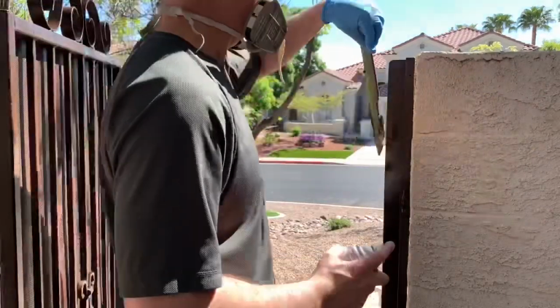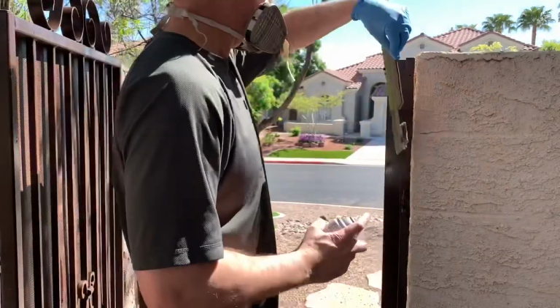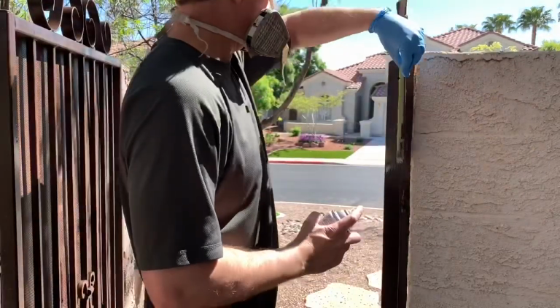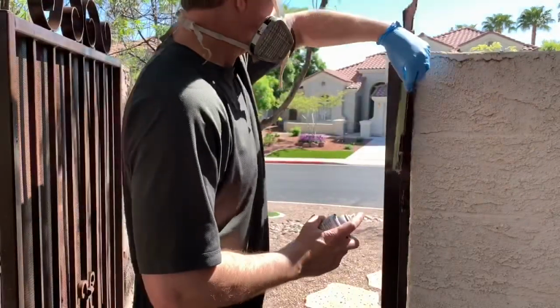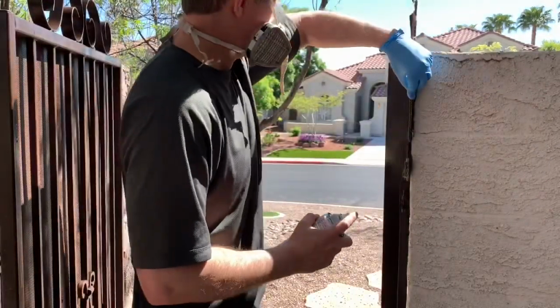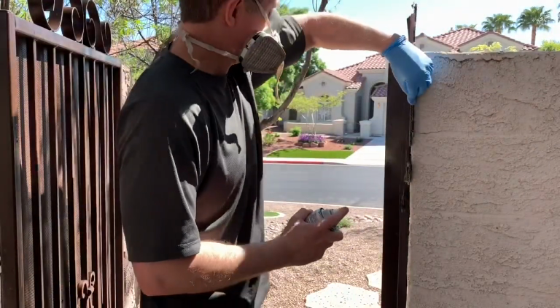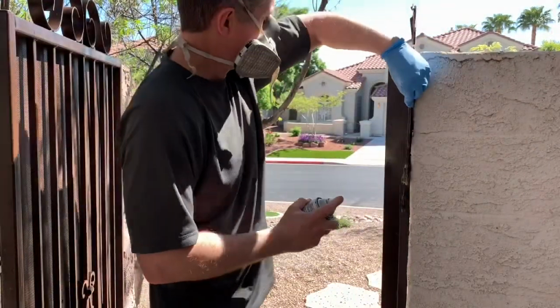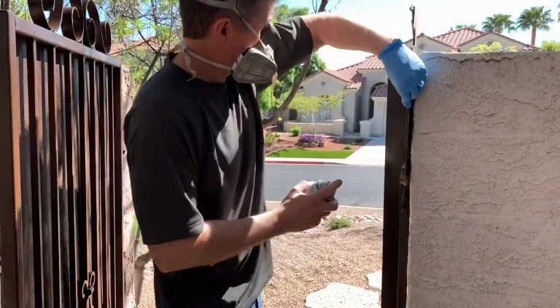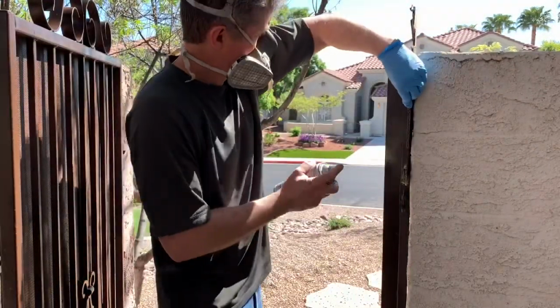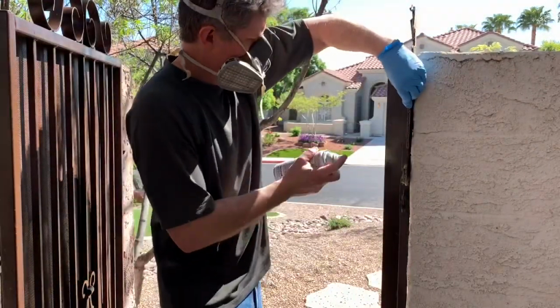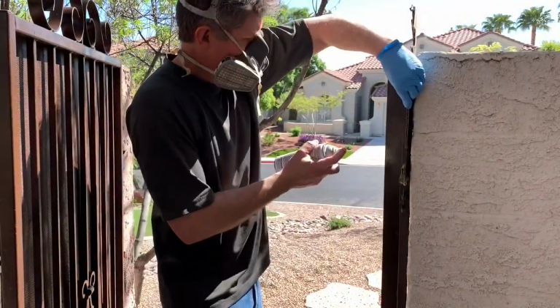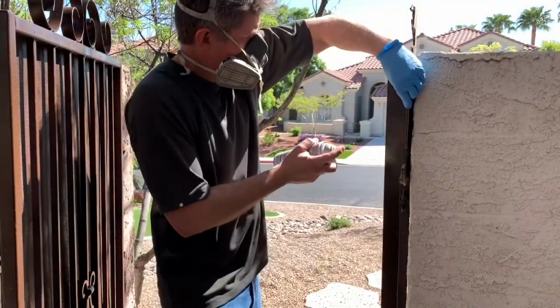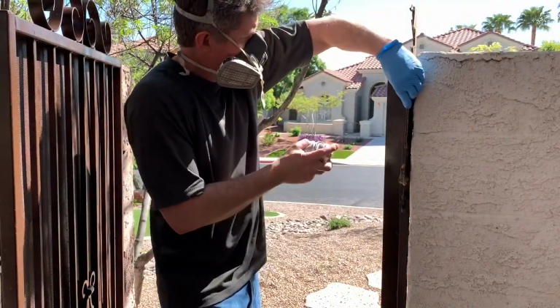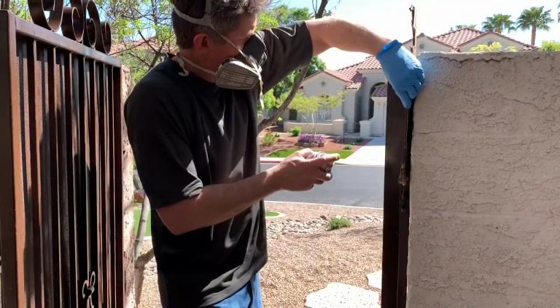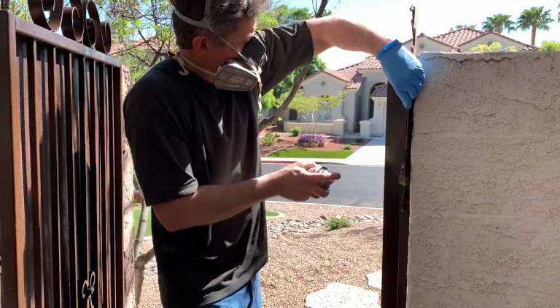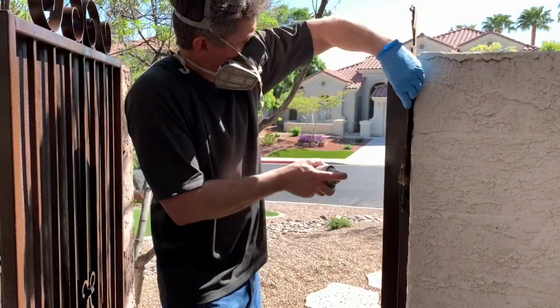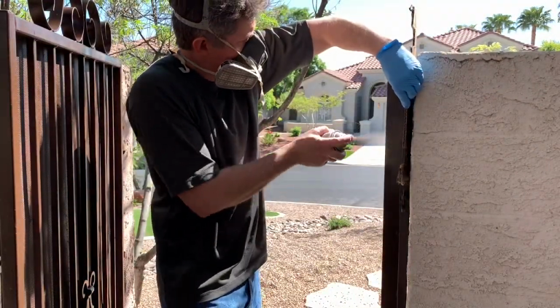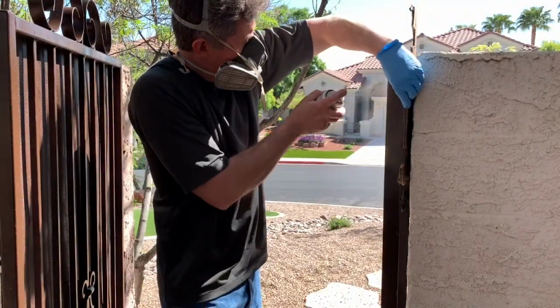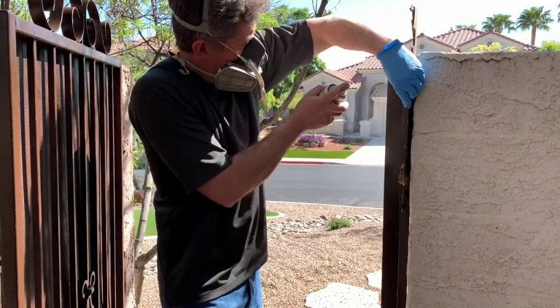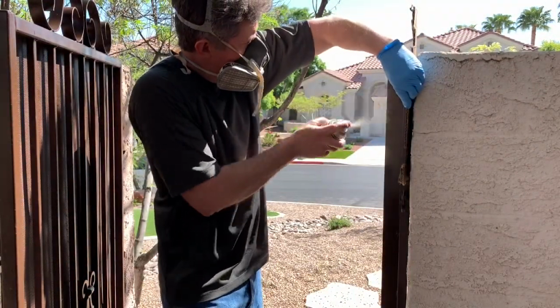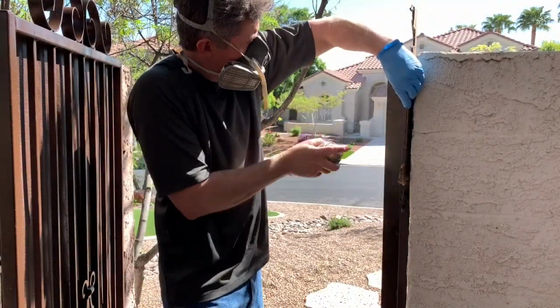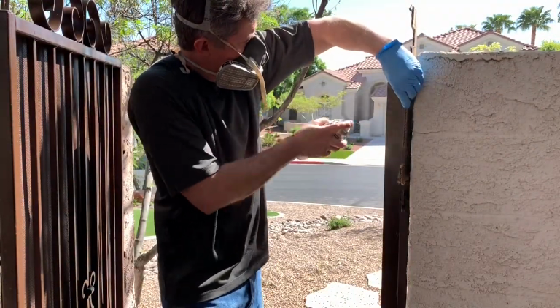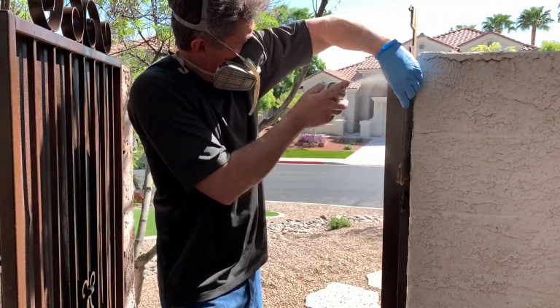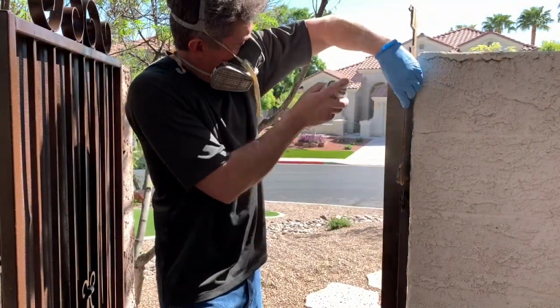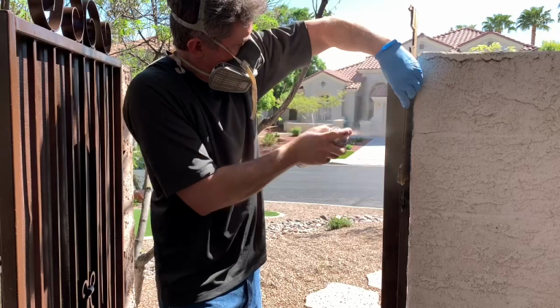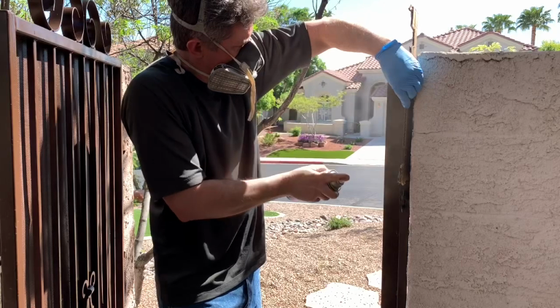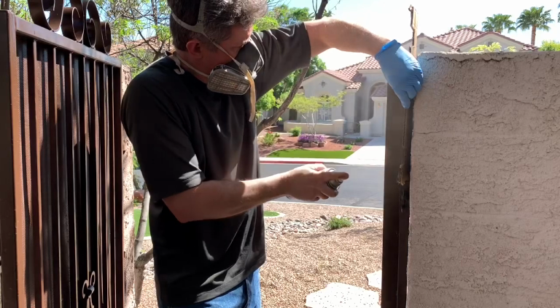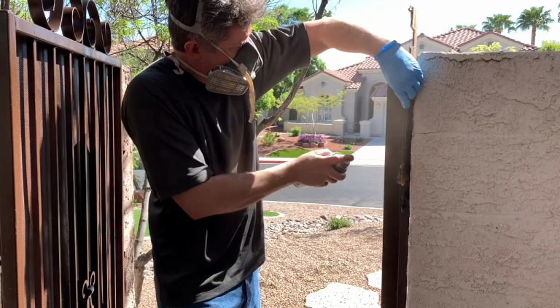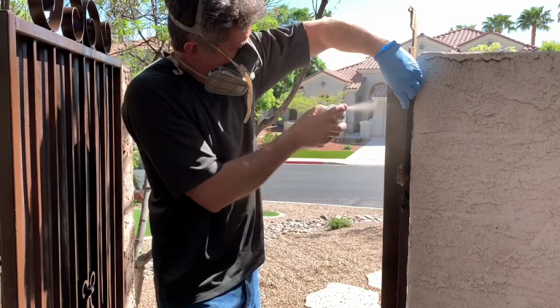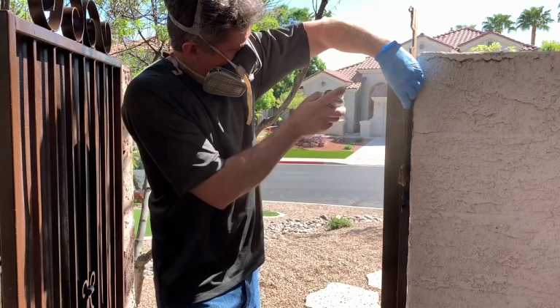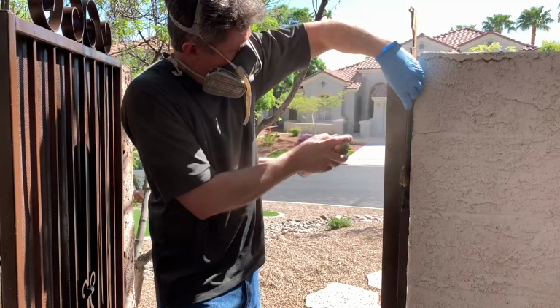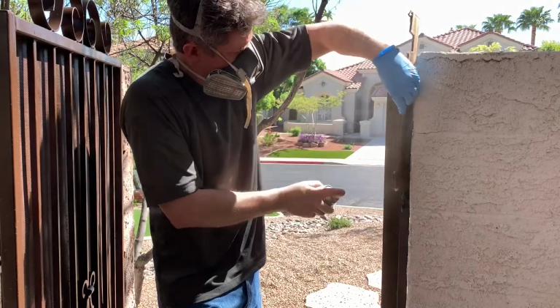You can probably tell that if I hadn't put on a glove, my left hand would be completely covered with paint.